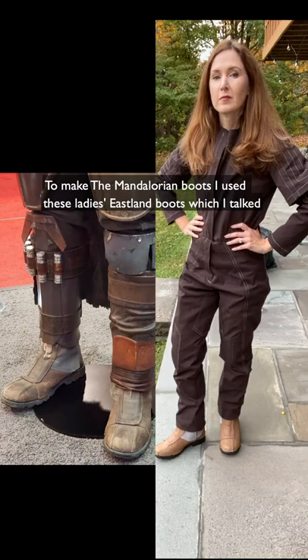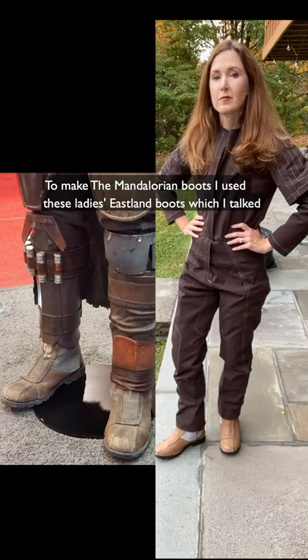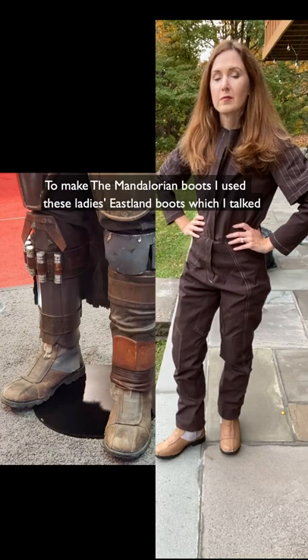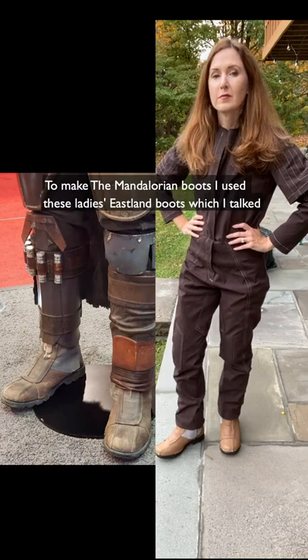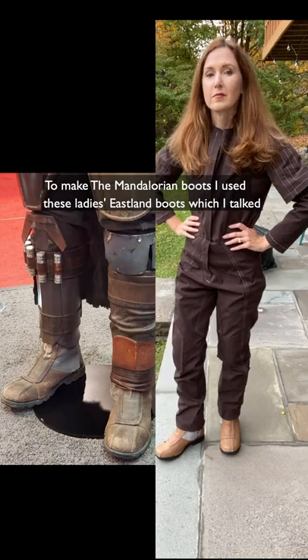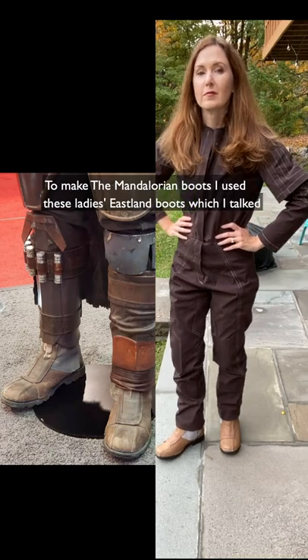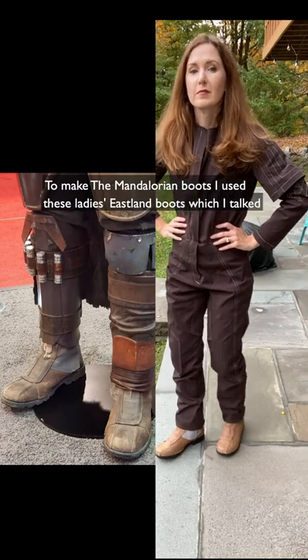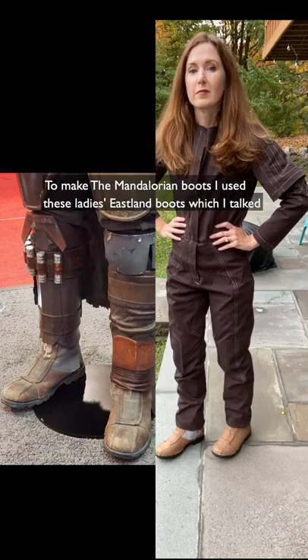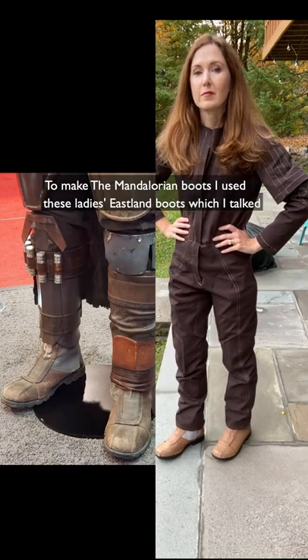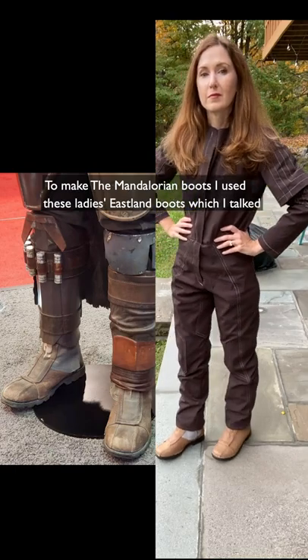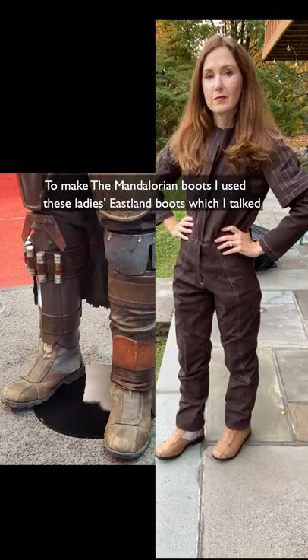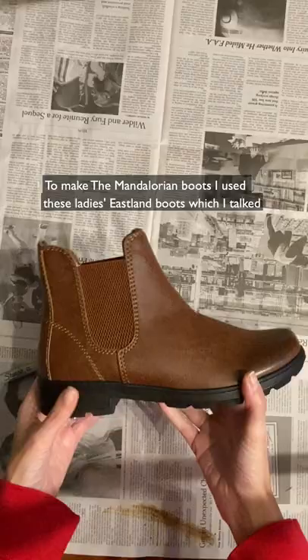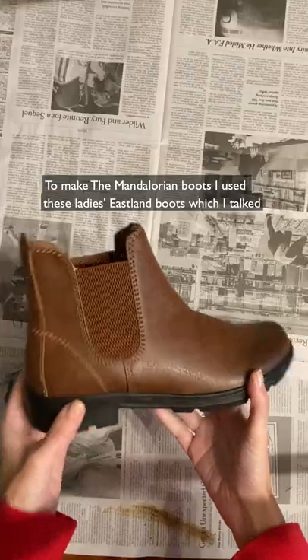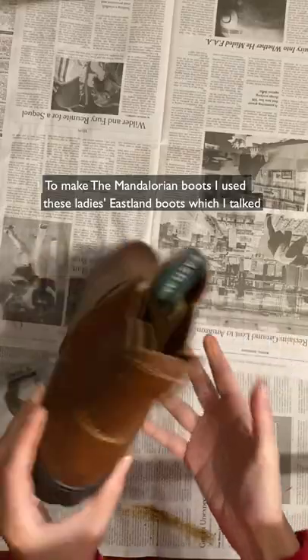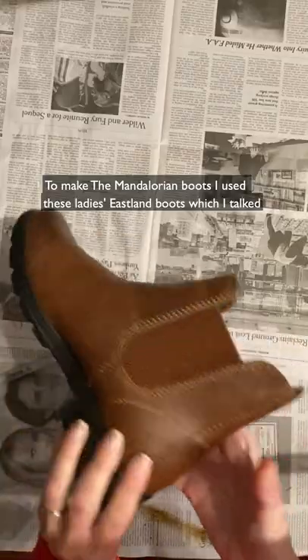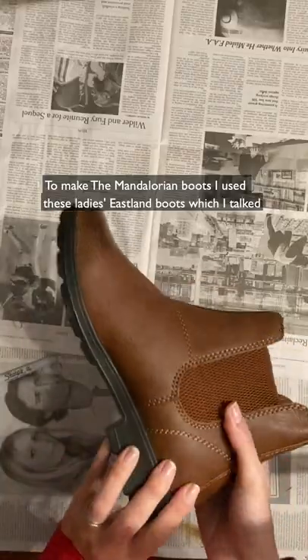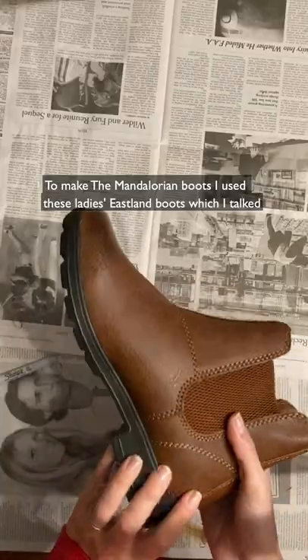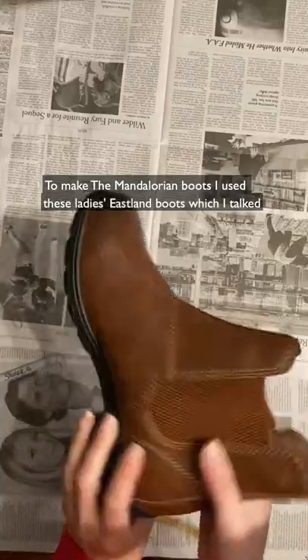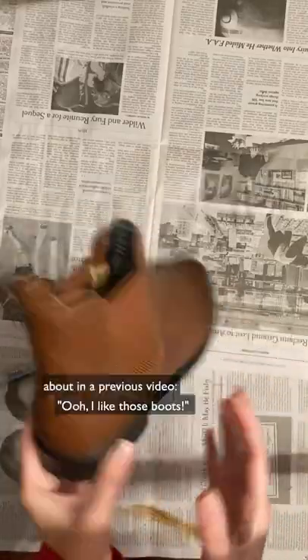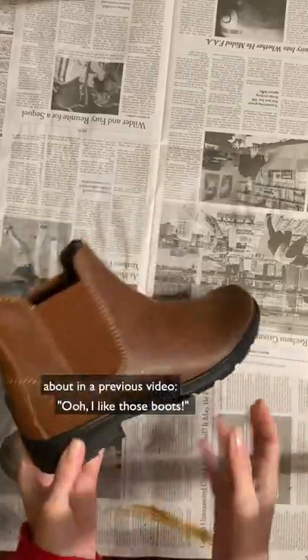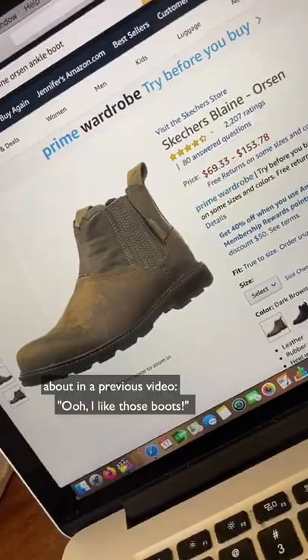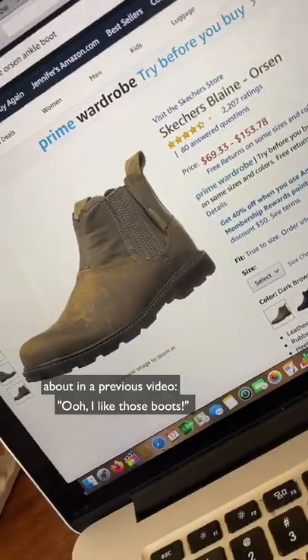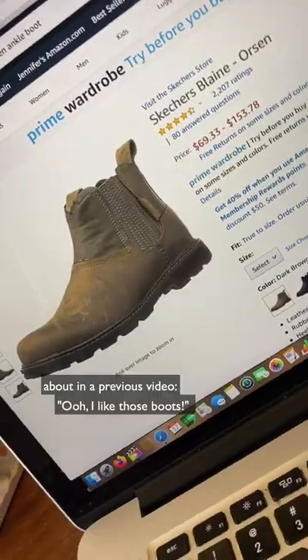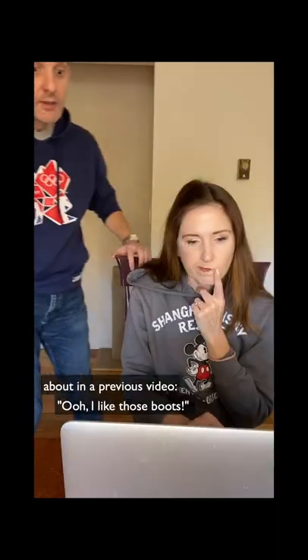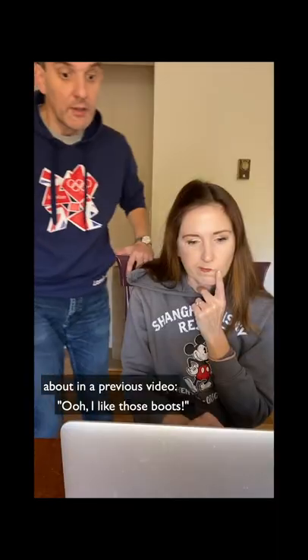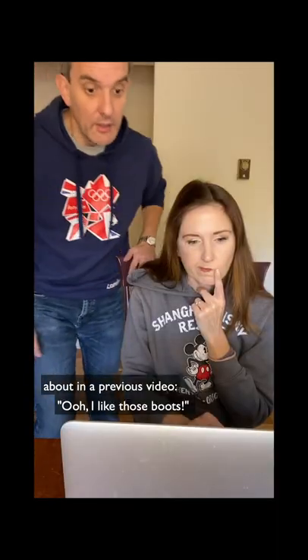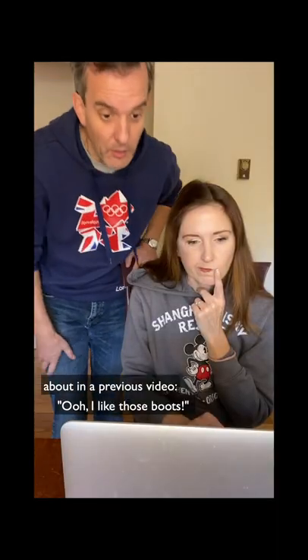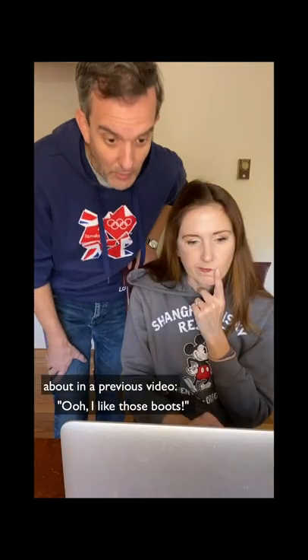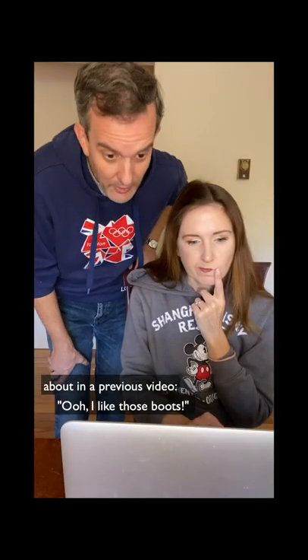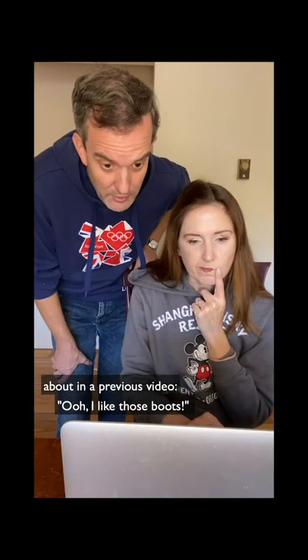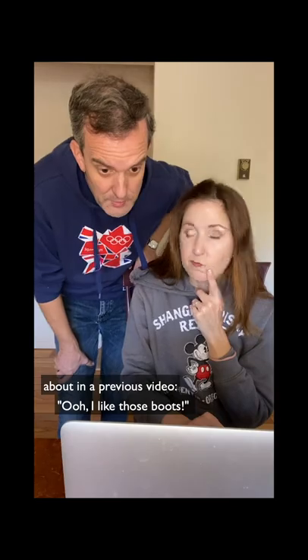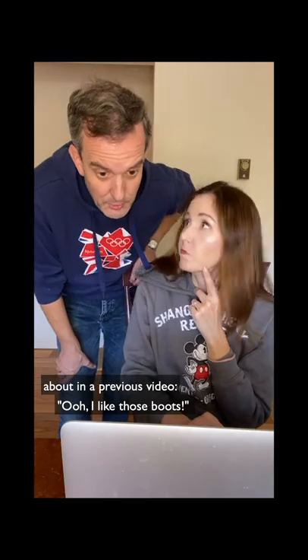To make the Mandalorian boots, I used these Eastland boots, which I talked about in a previous video. I like those boots.